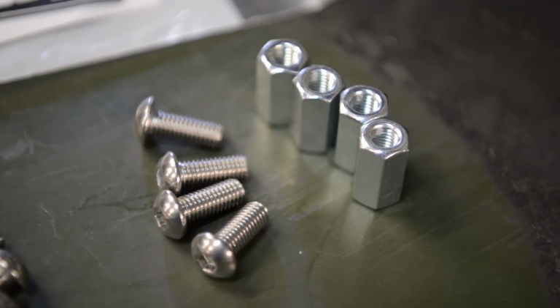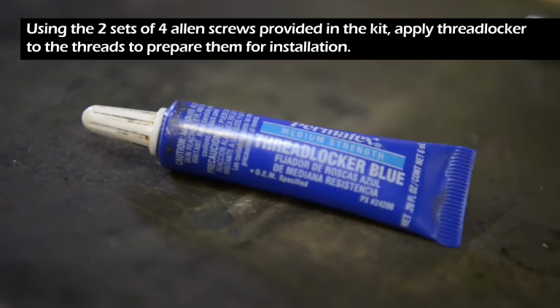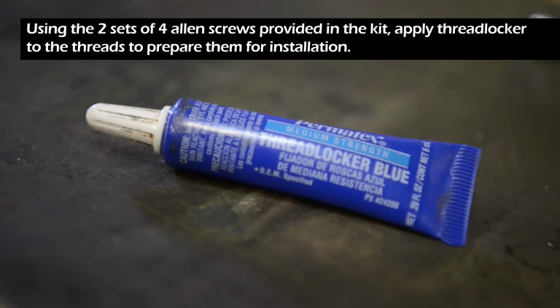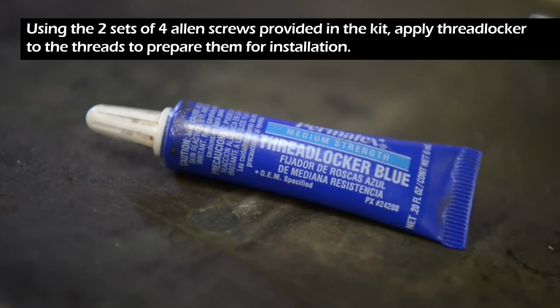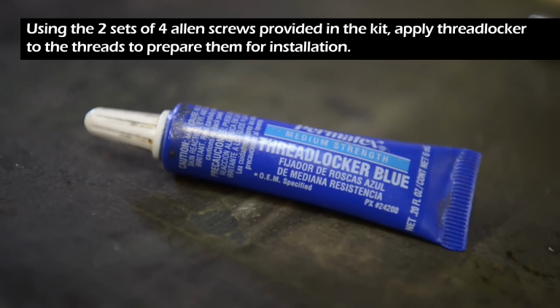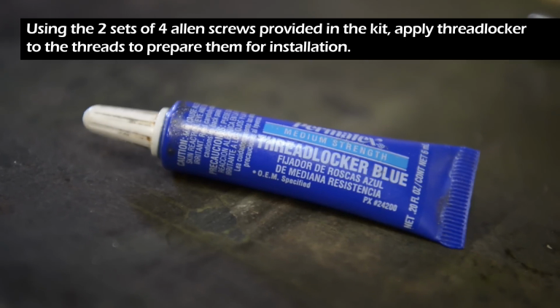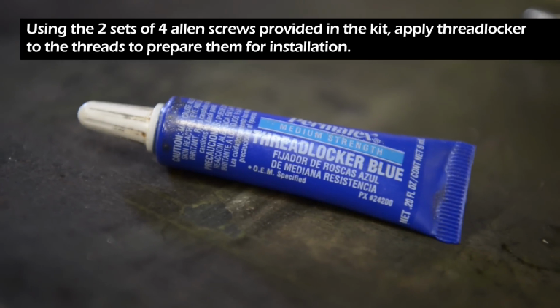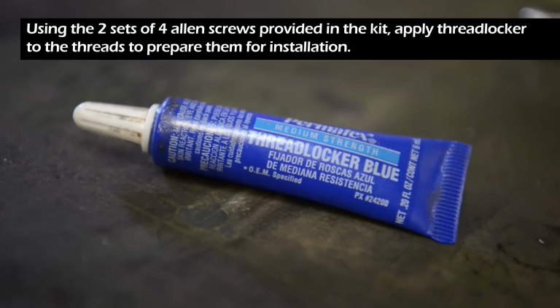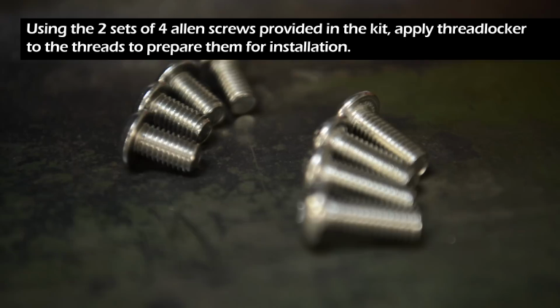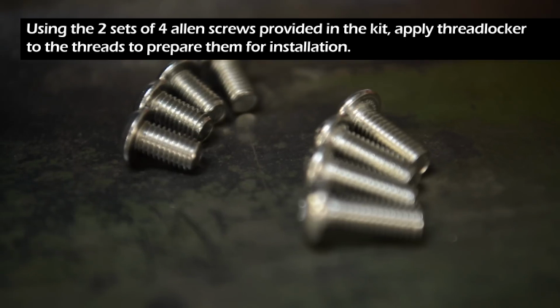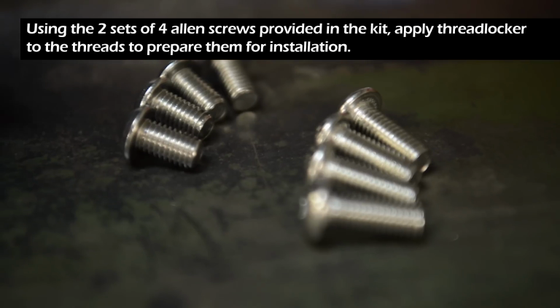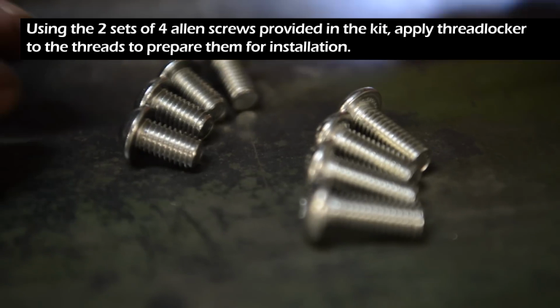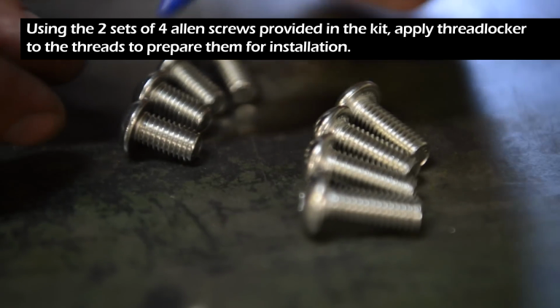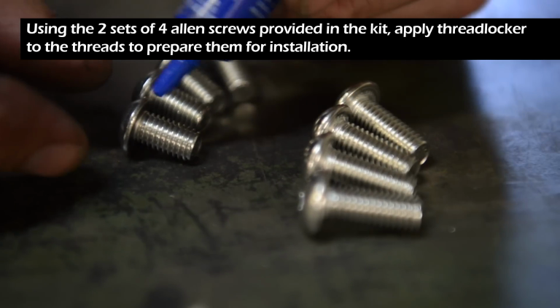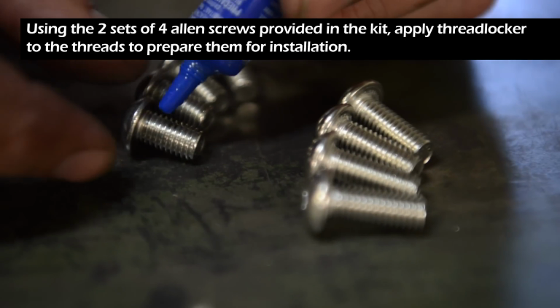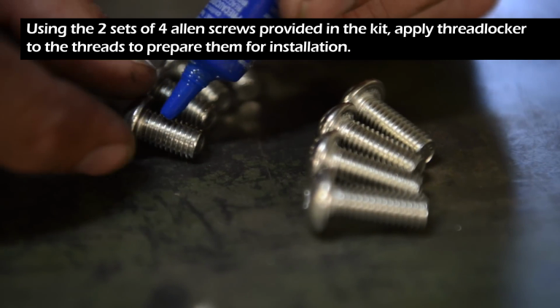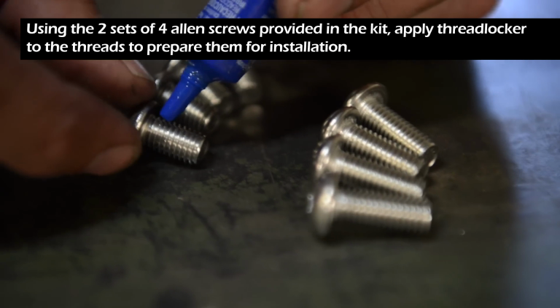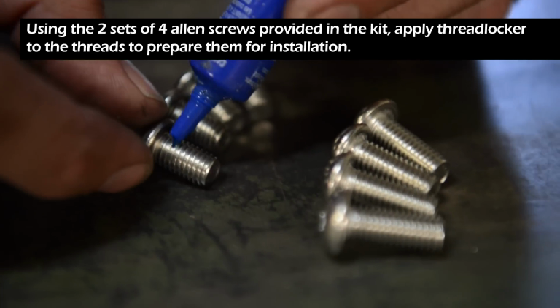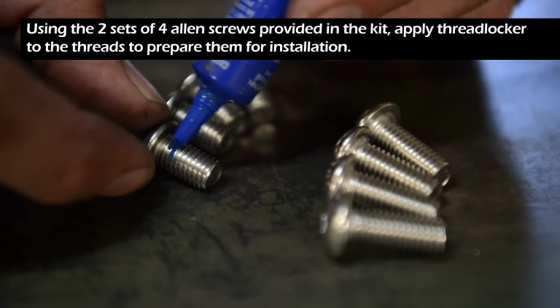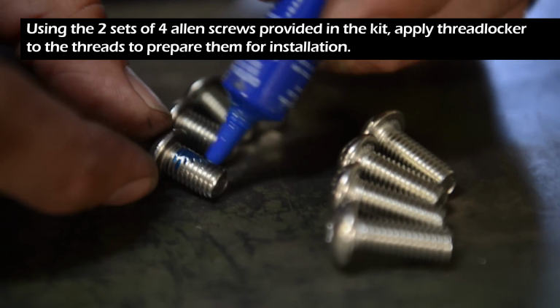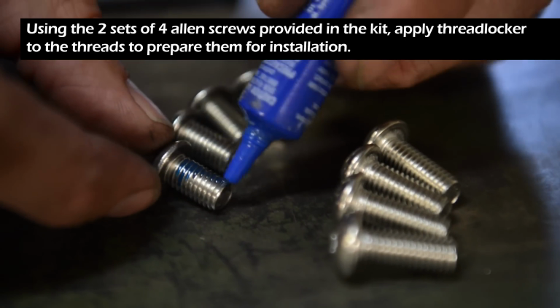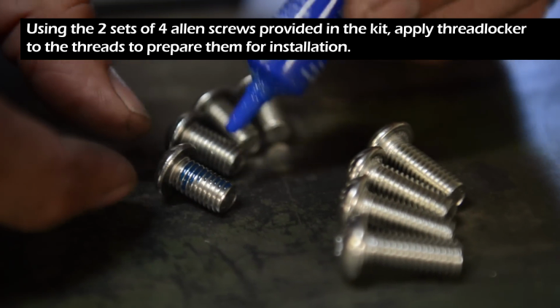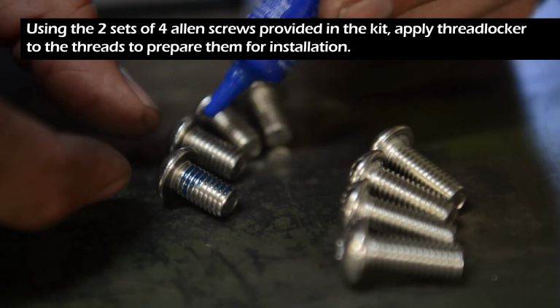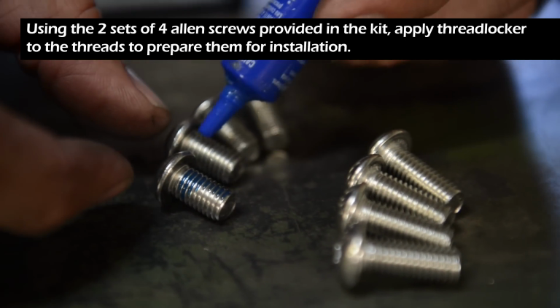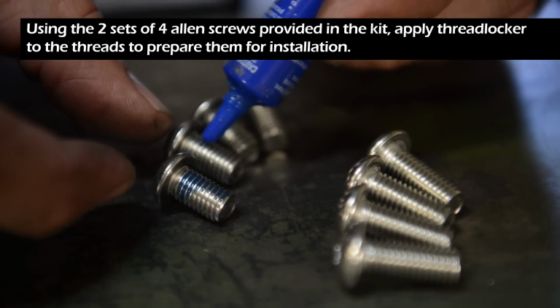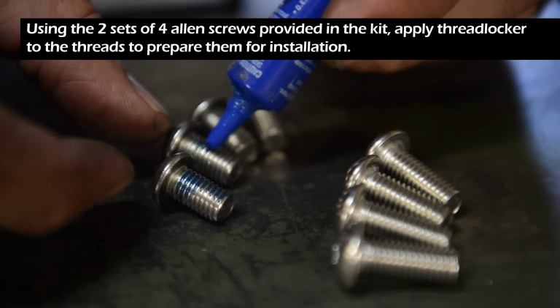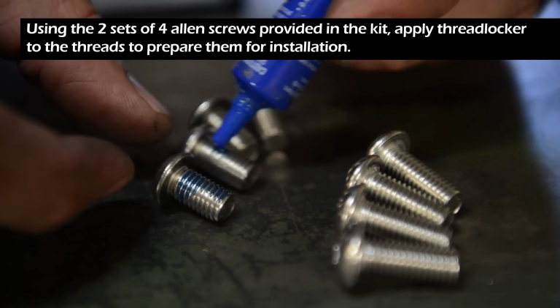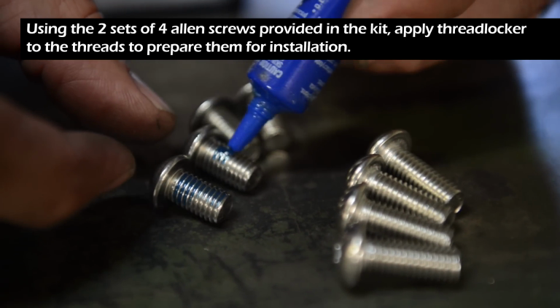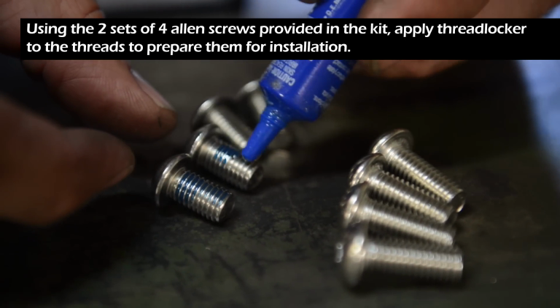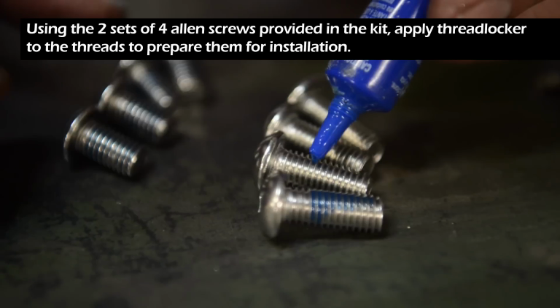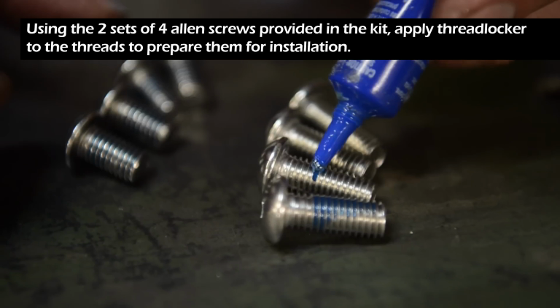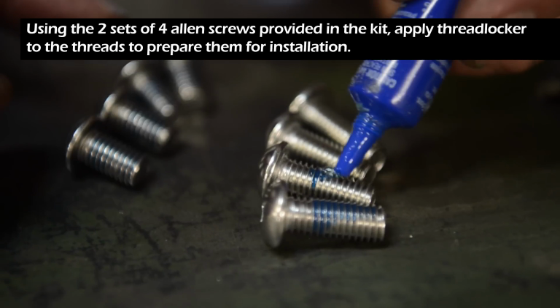Using the two sets of four allen screws provided in the kit, apply thread locker to the threads to prepare them for installation.